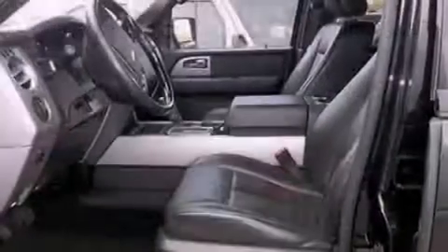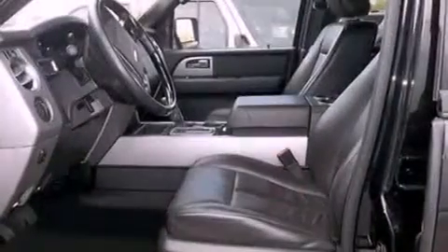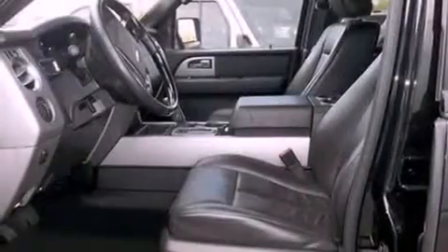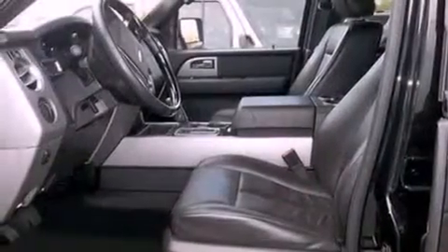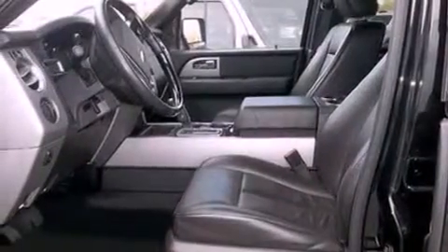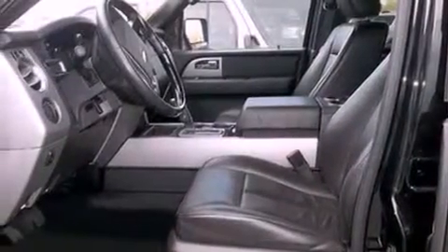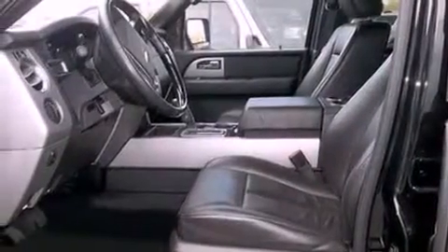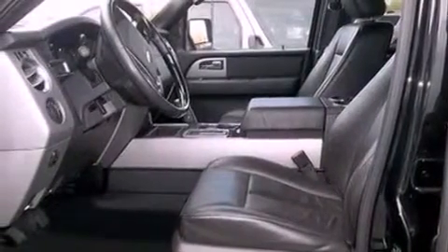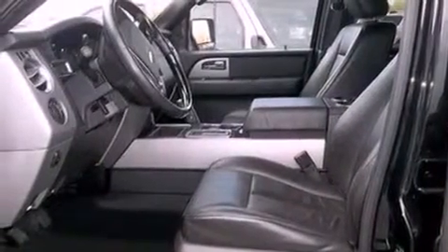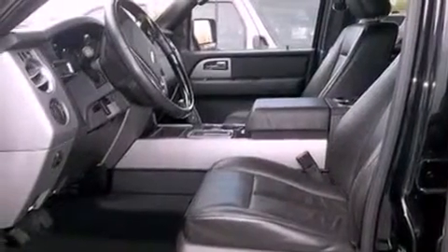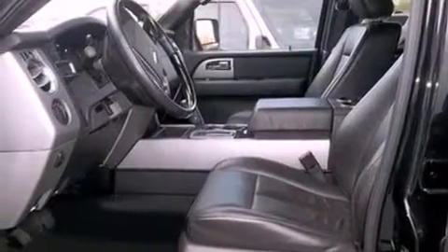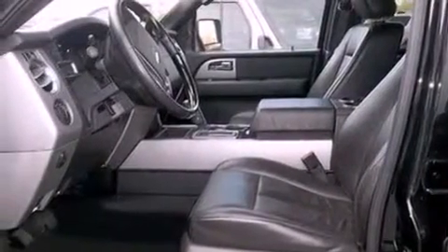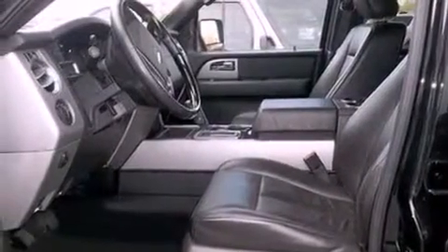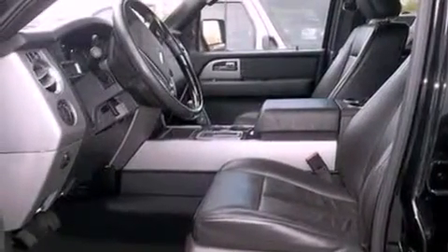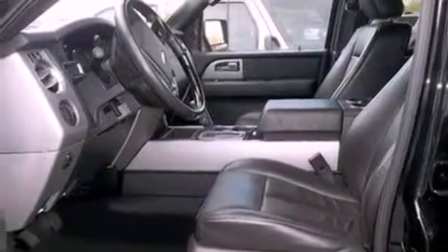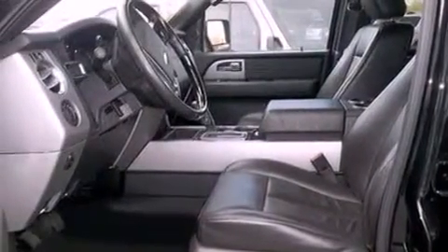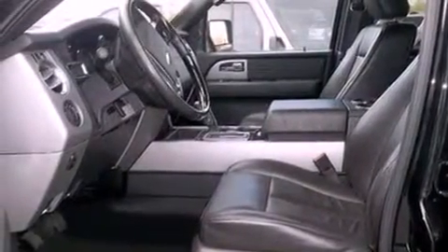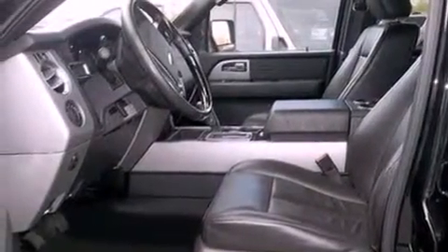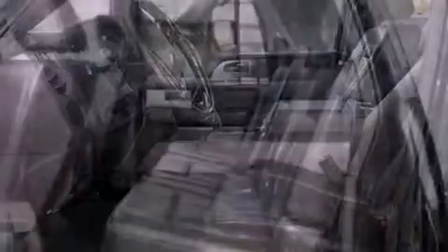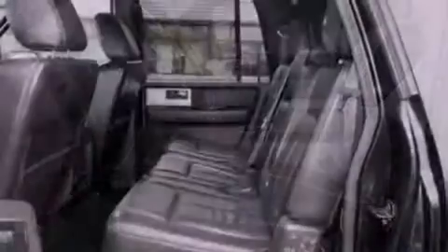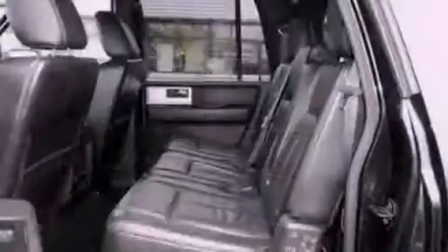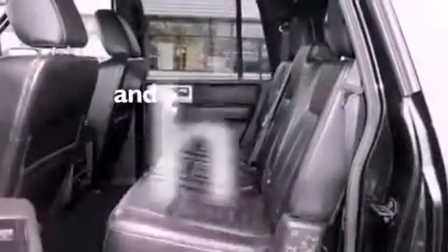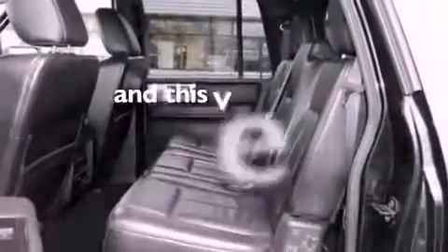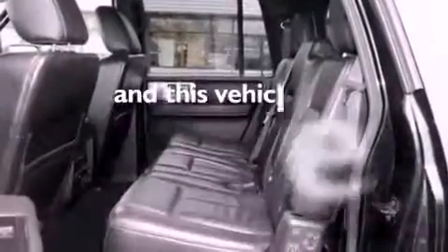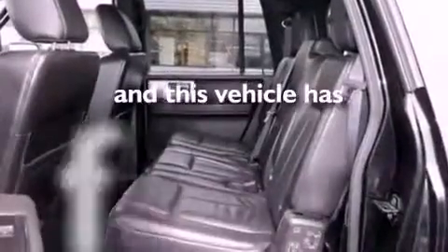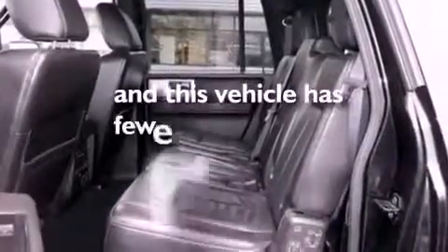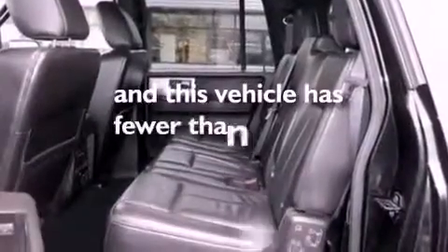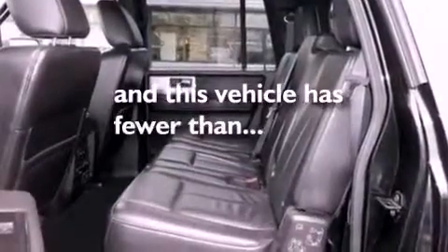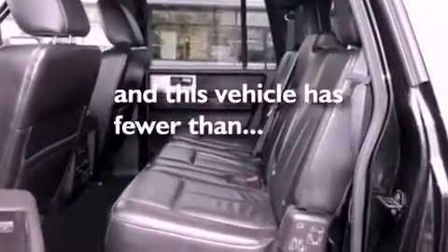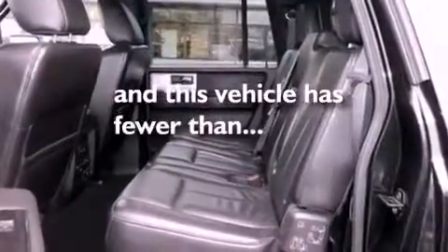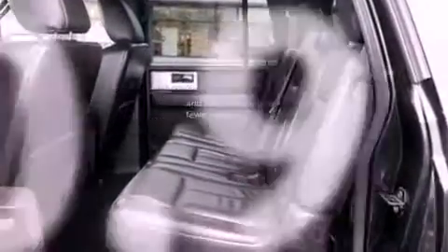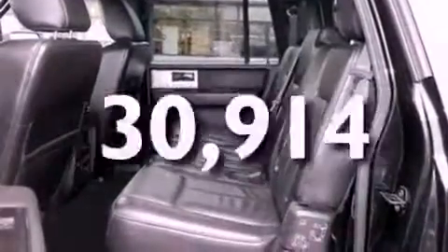Also included are running boards, an anti-lock braking system, cruise control, and this vehicle has fewer than 31,000 miles on the odometer.